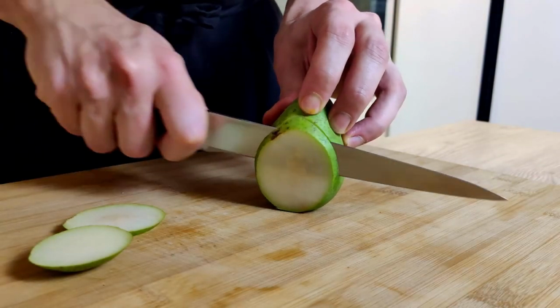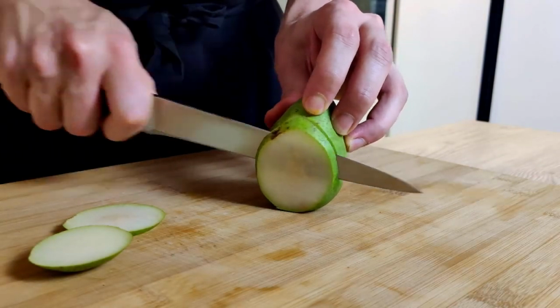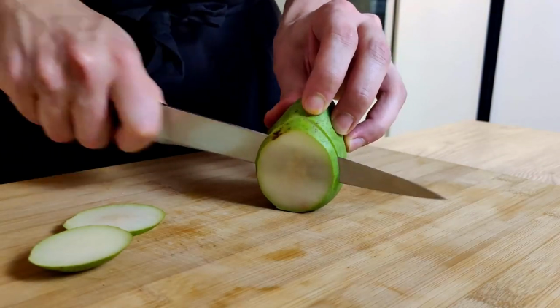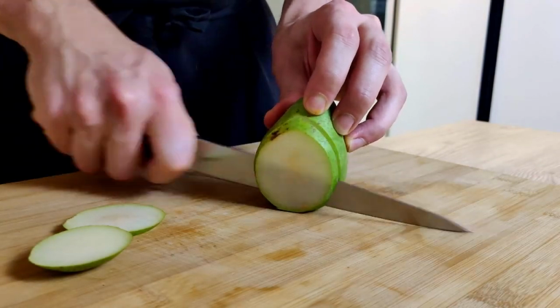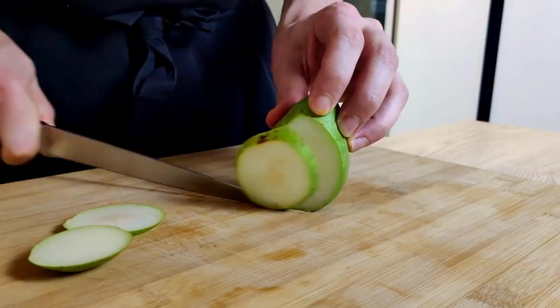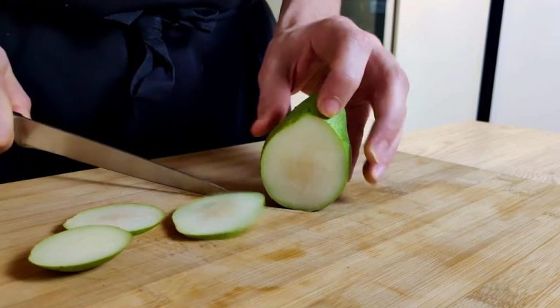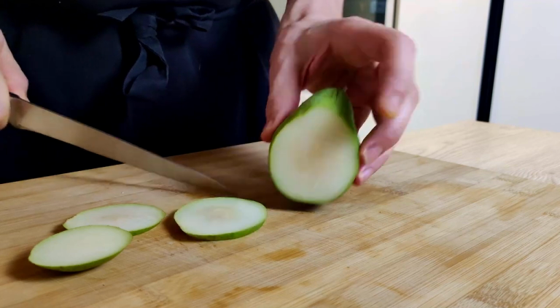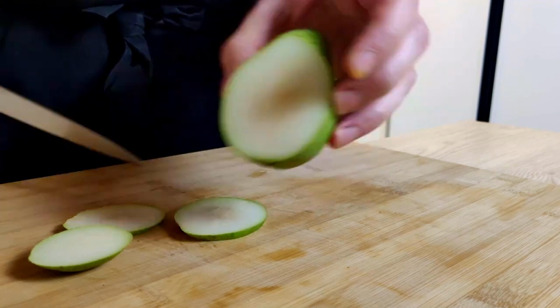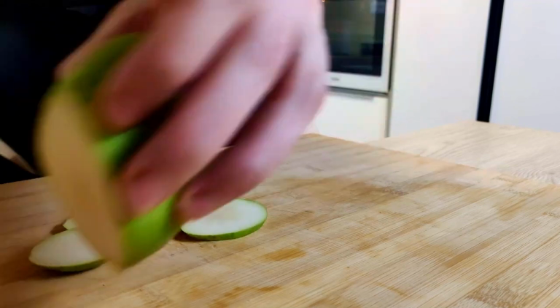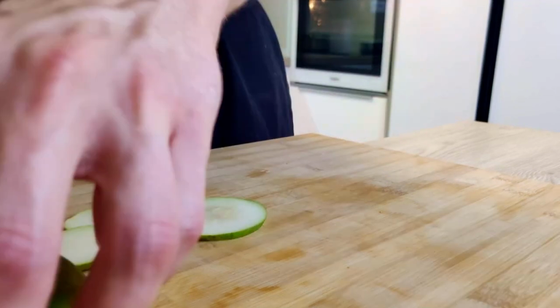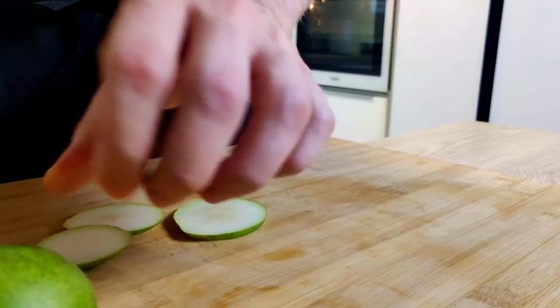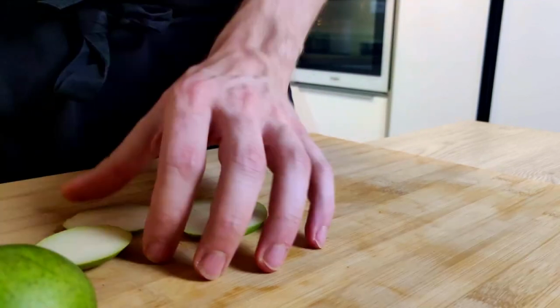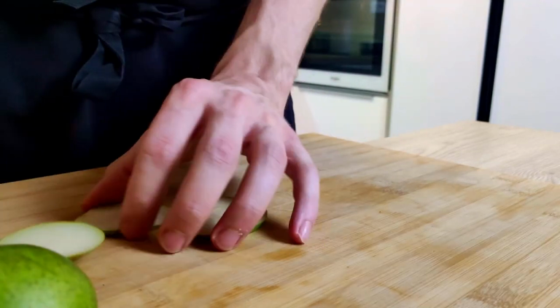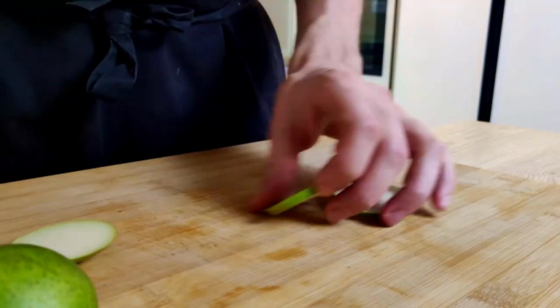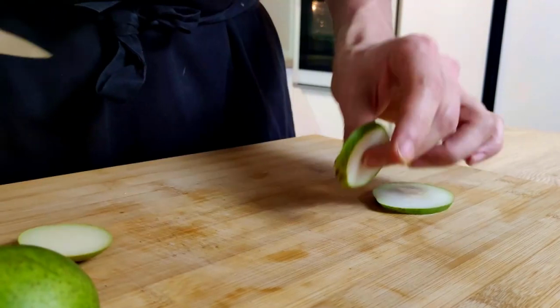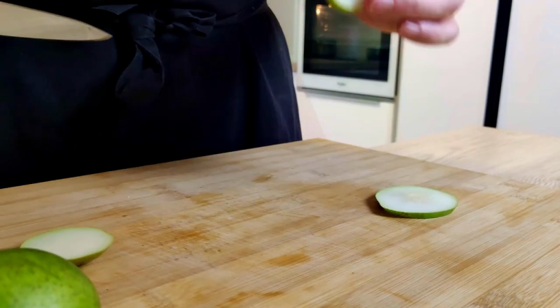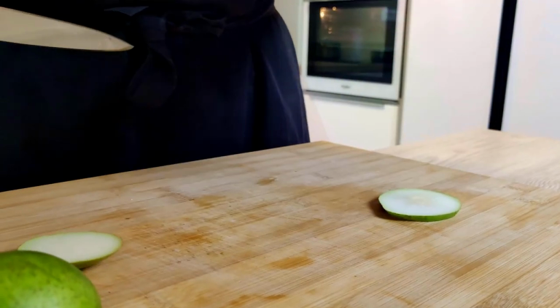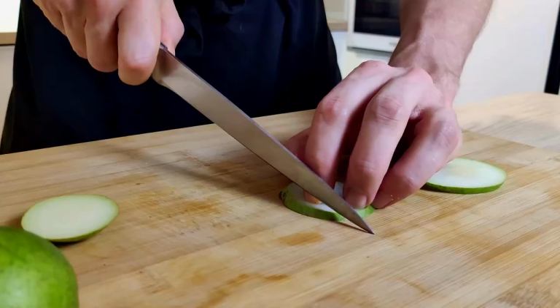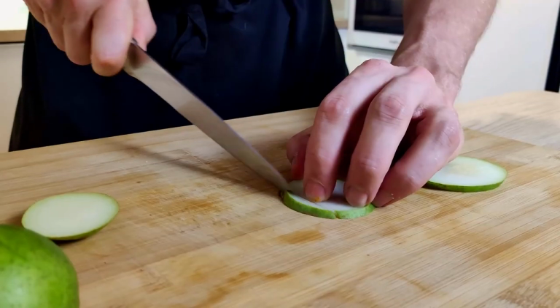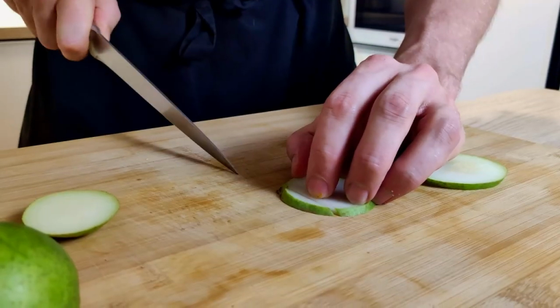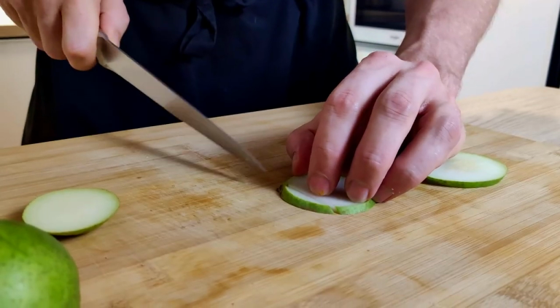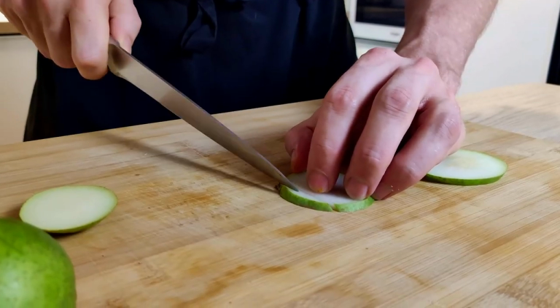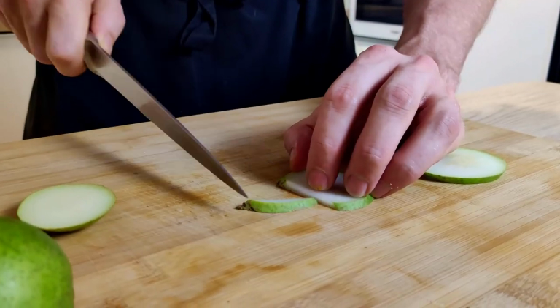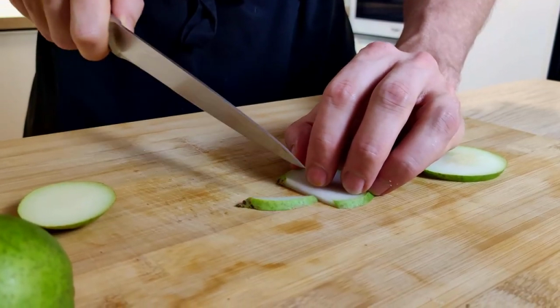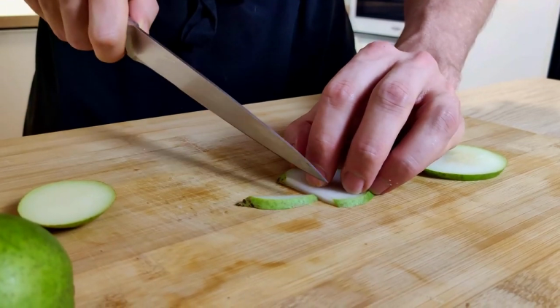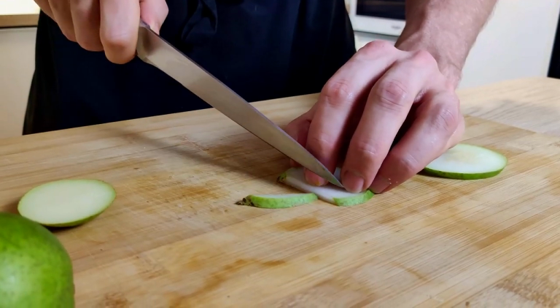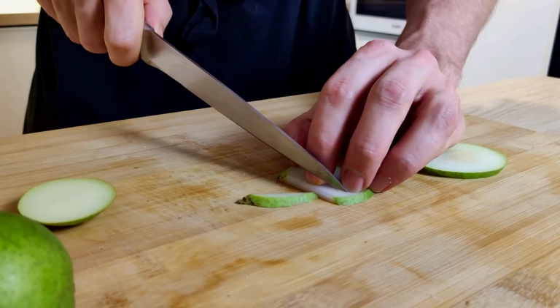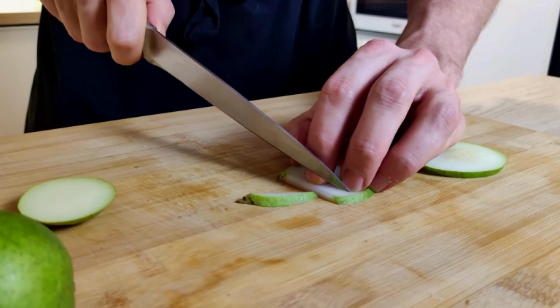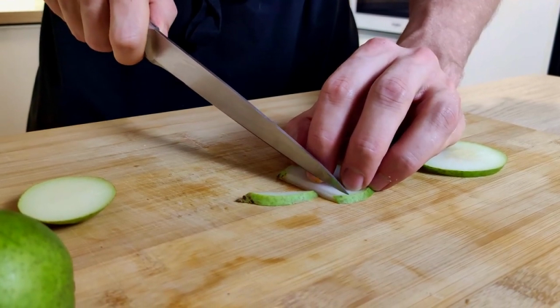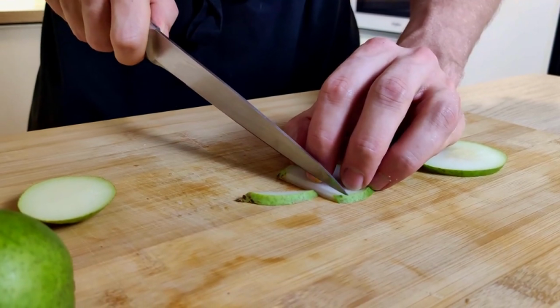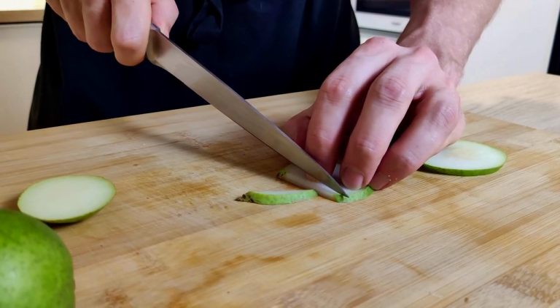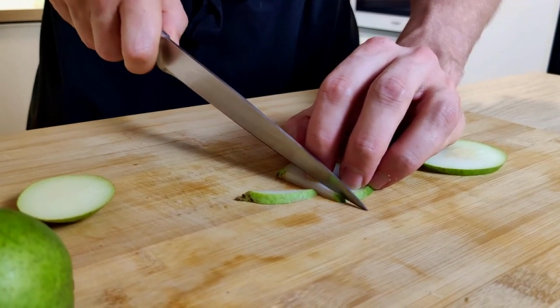The last thing I will do is slice a few sticks of pear, and I'm ready for the plating.